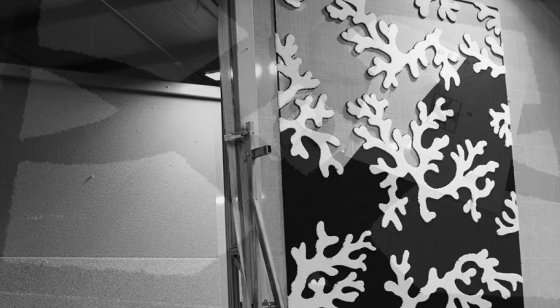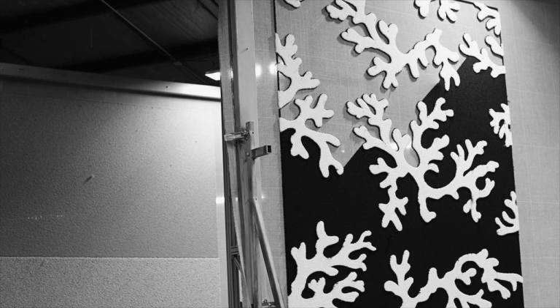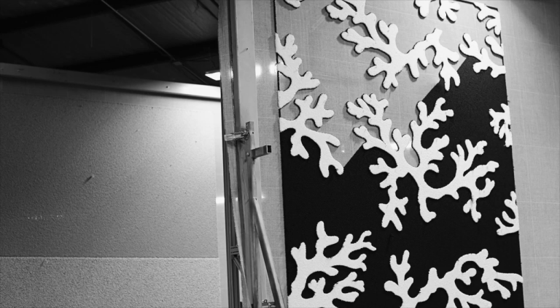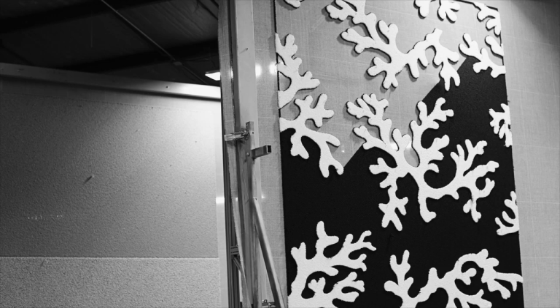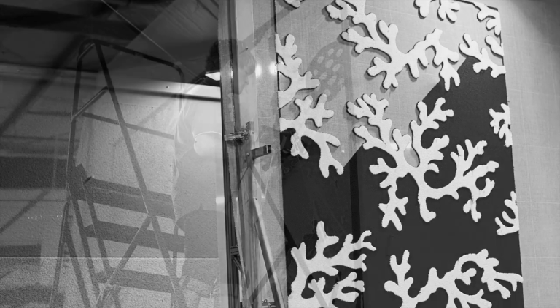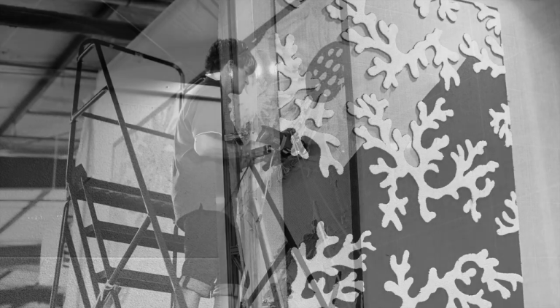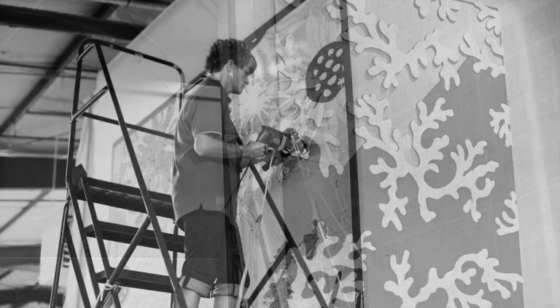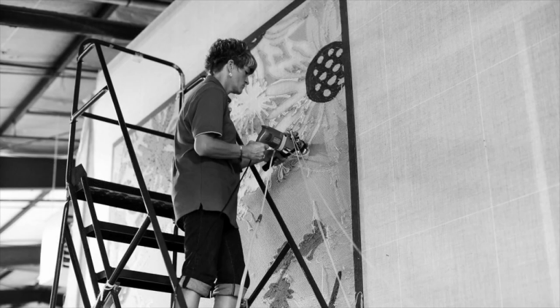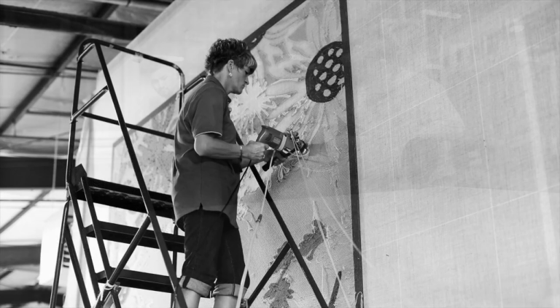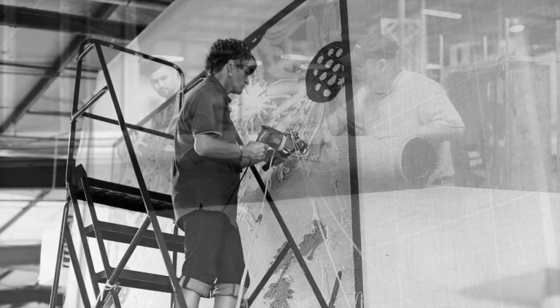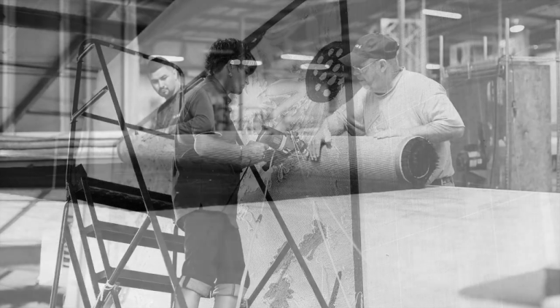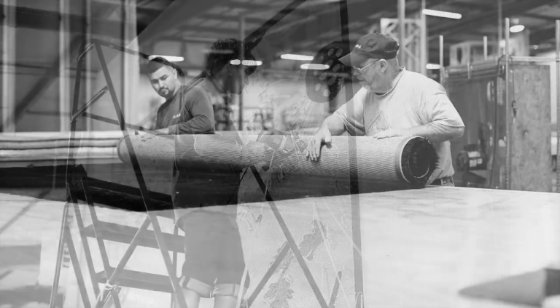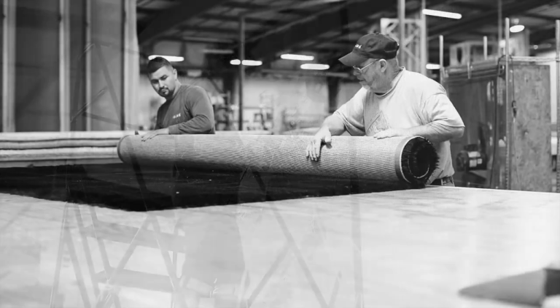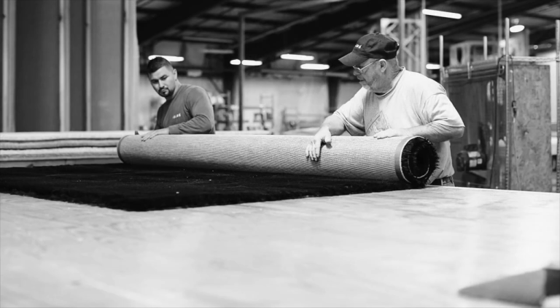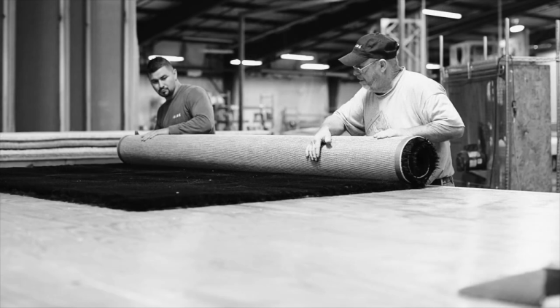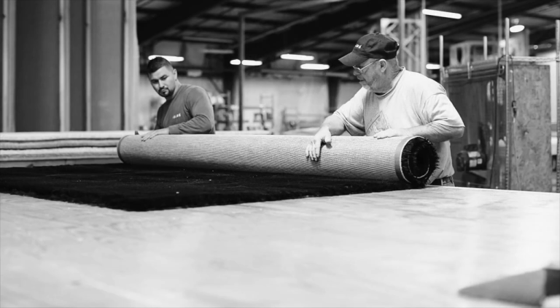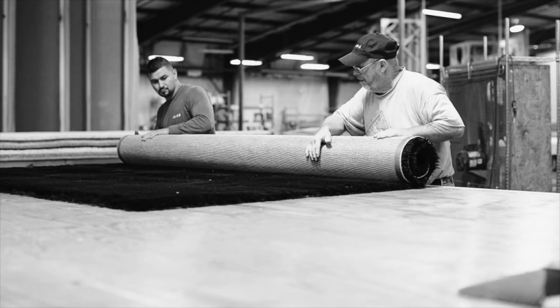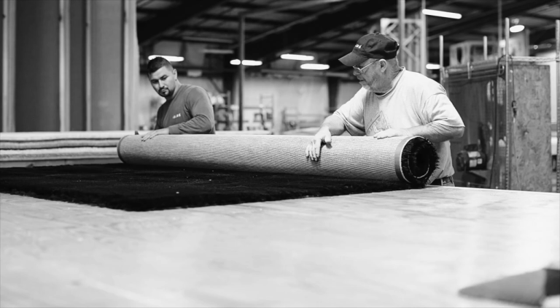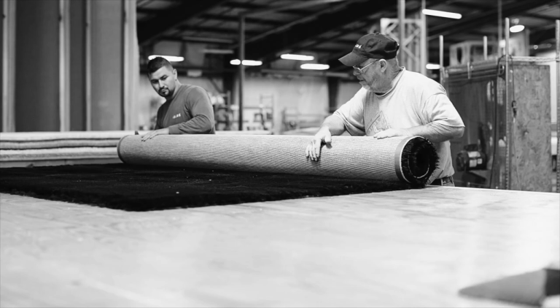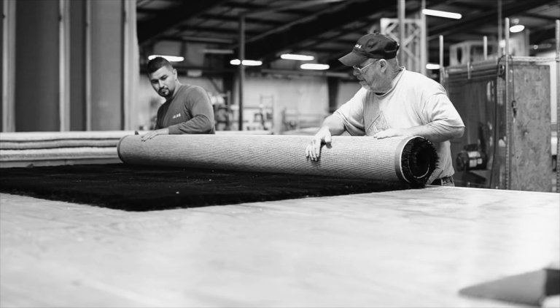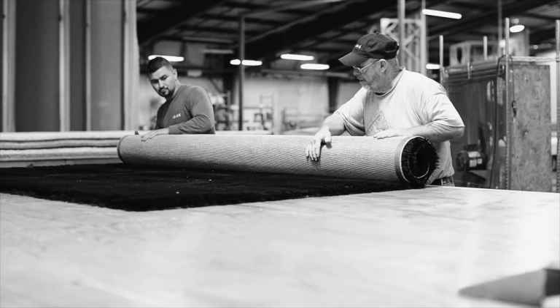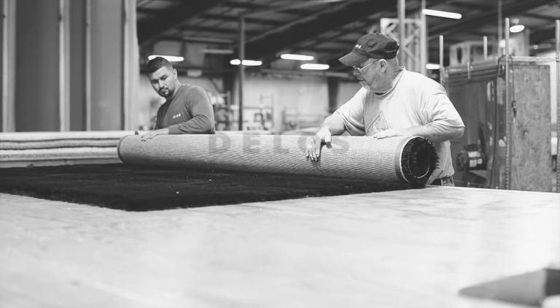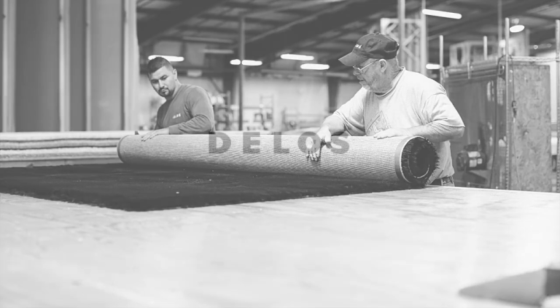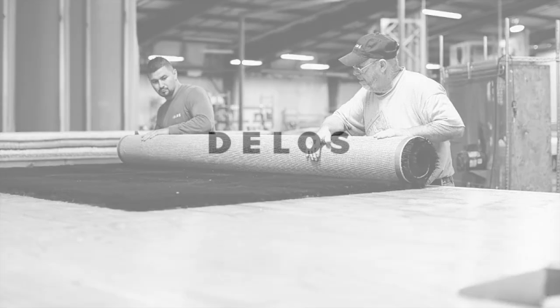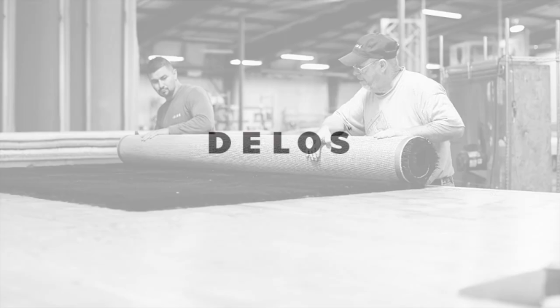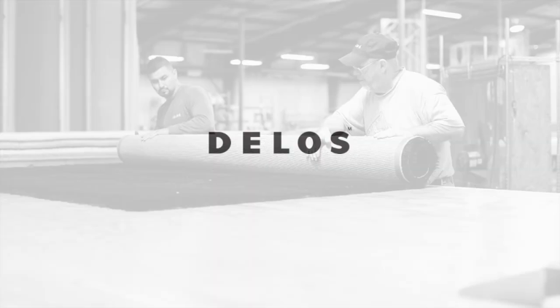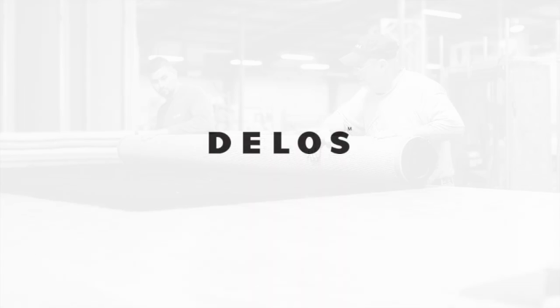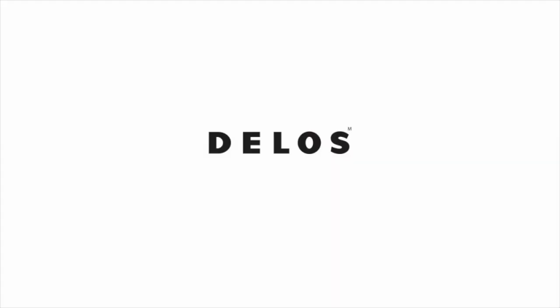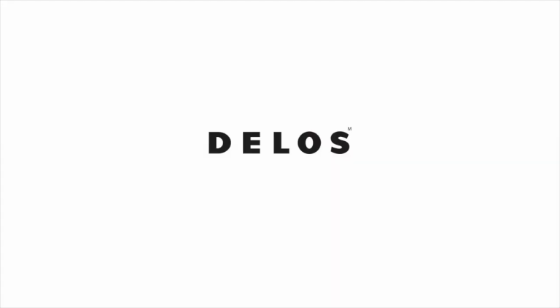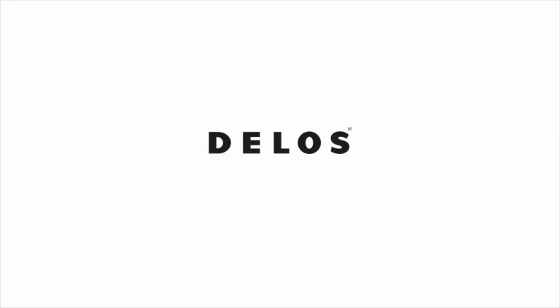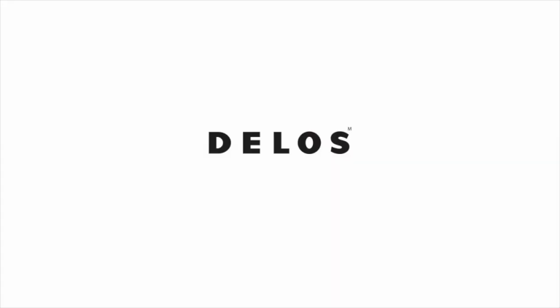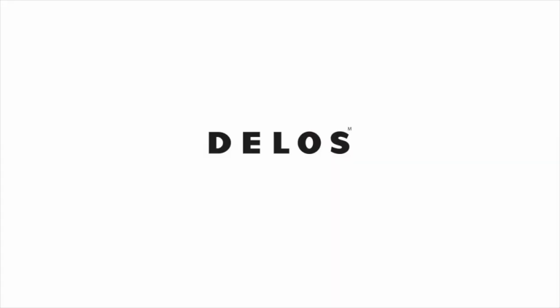And now we proudly will escort you through the Delos manufacturing process. We welcome you to Delos Rugs.